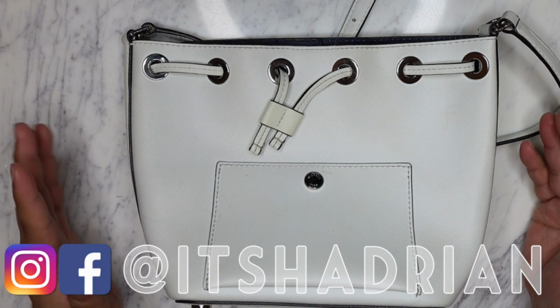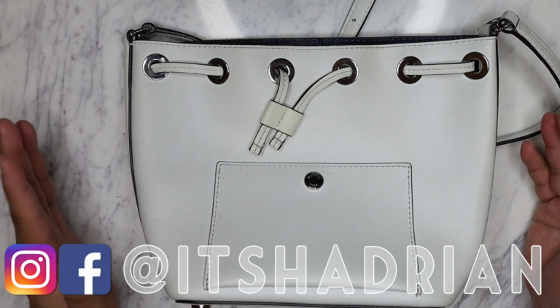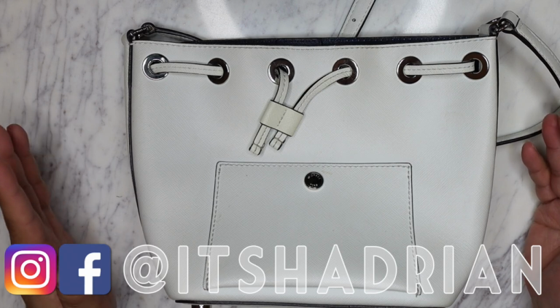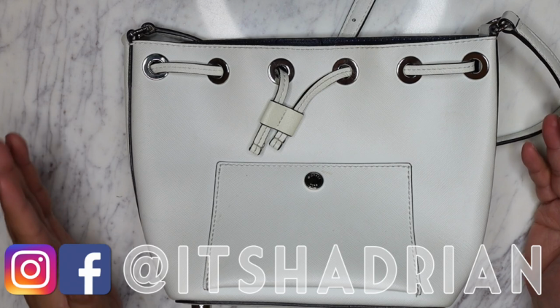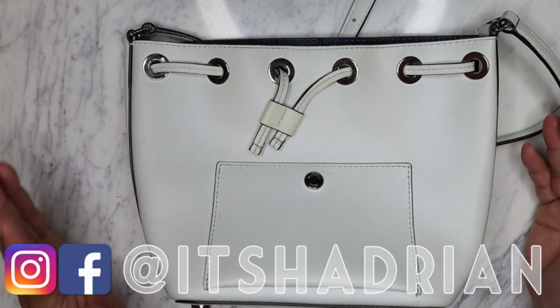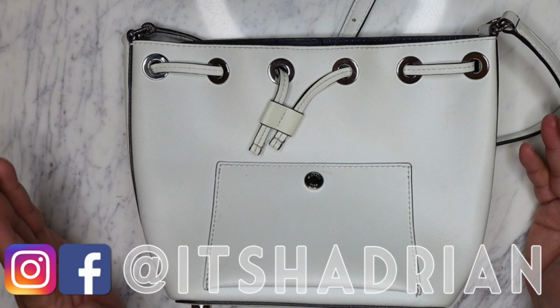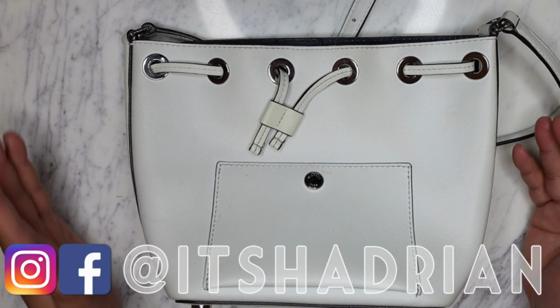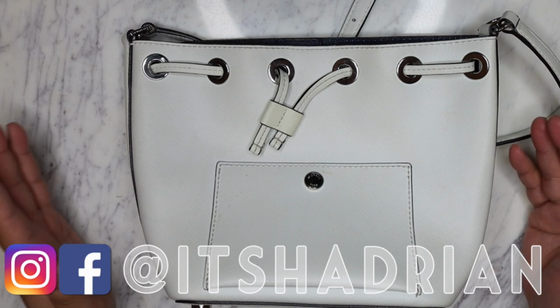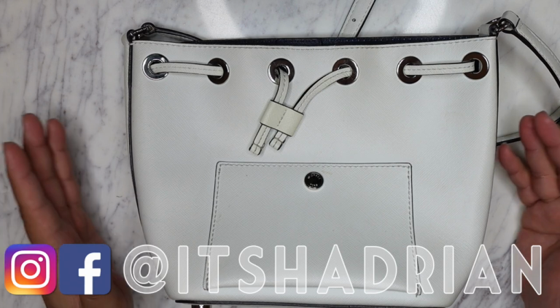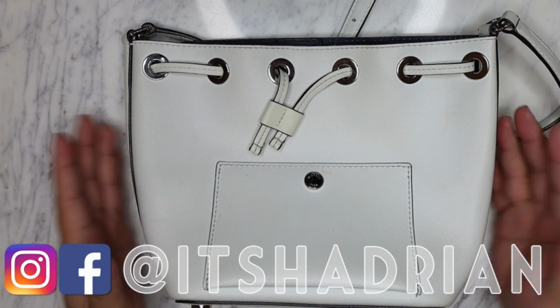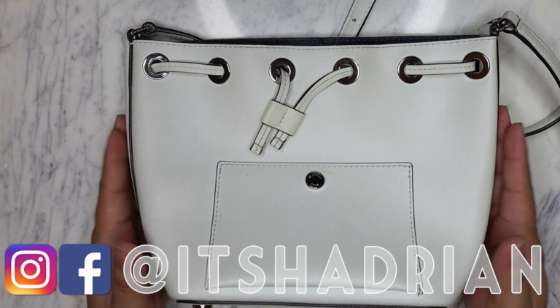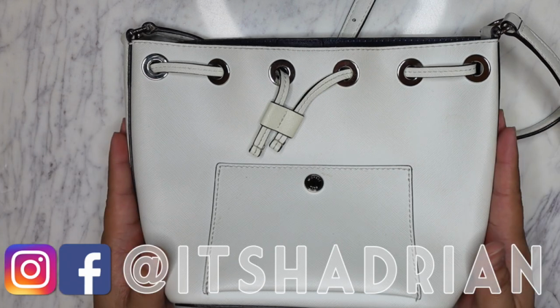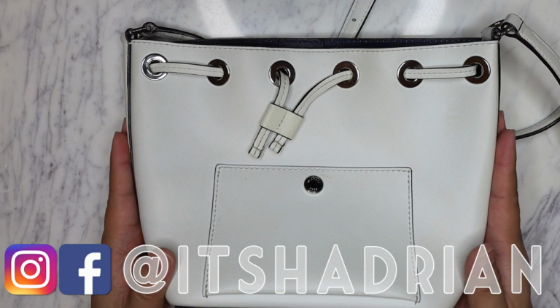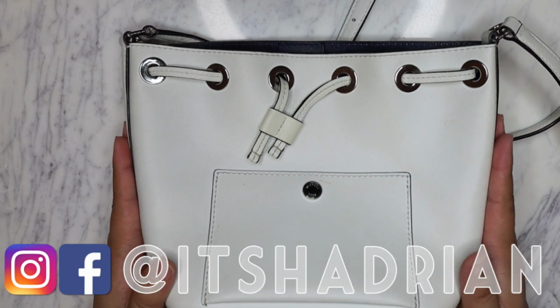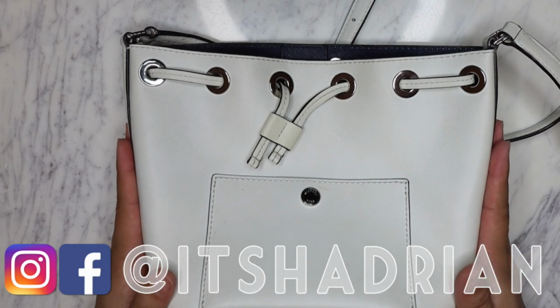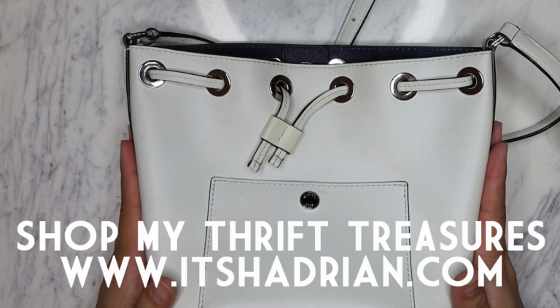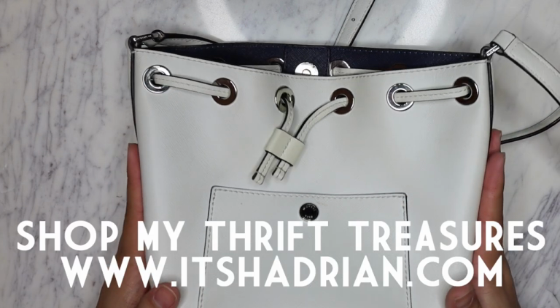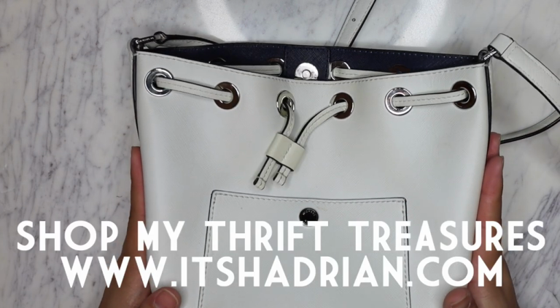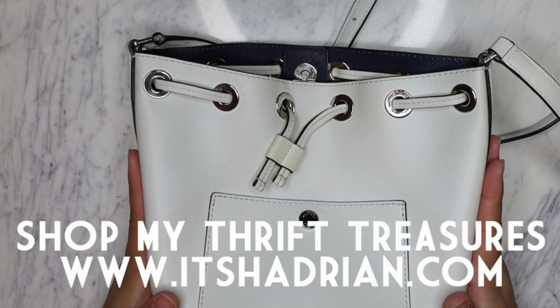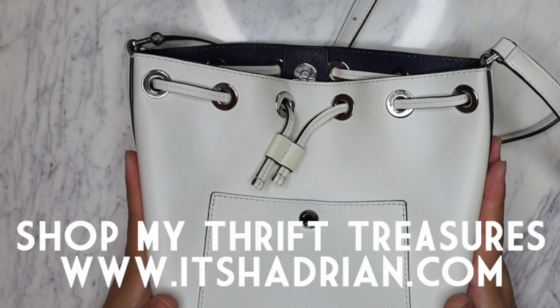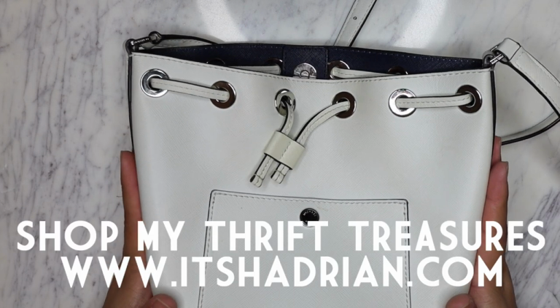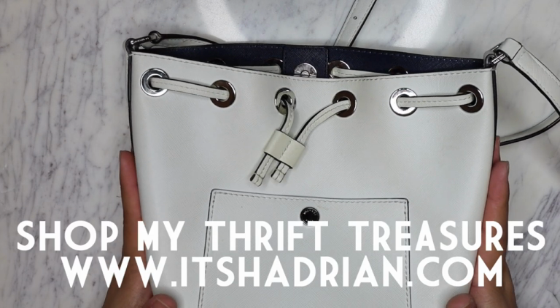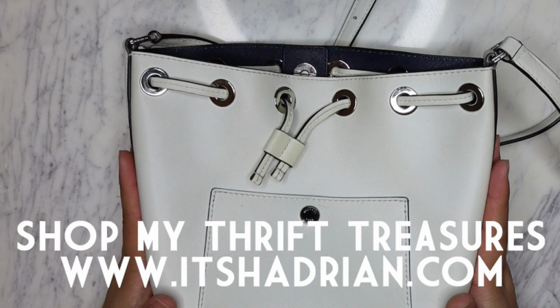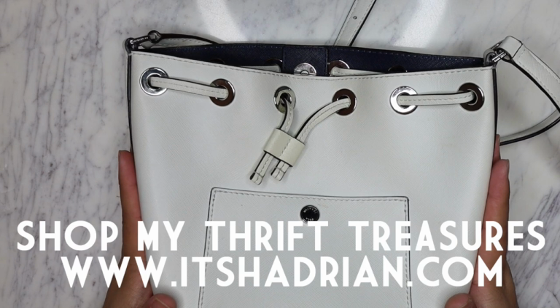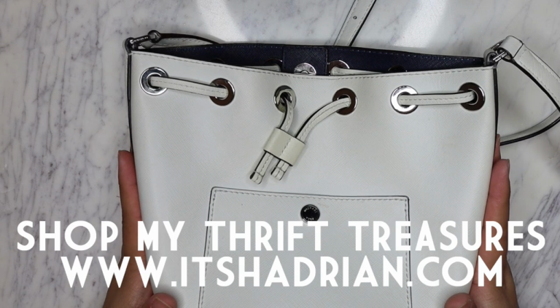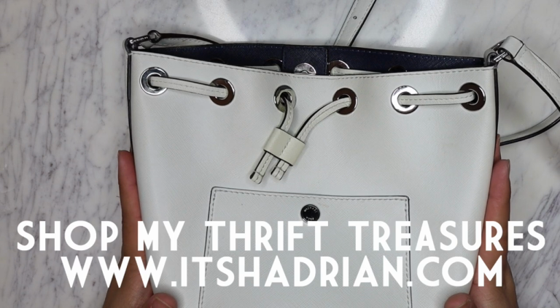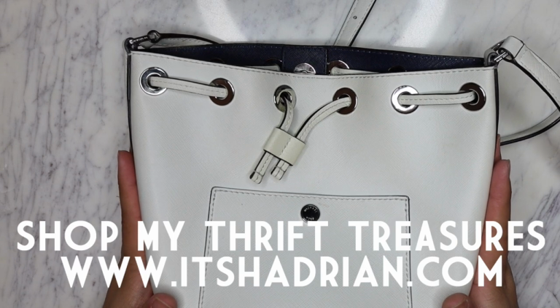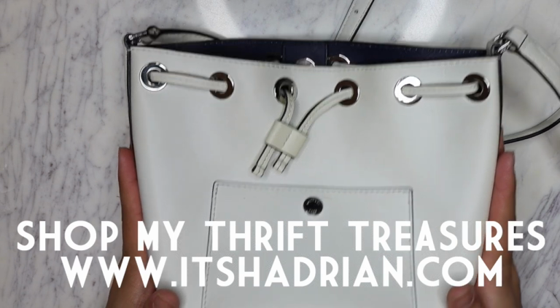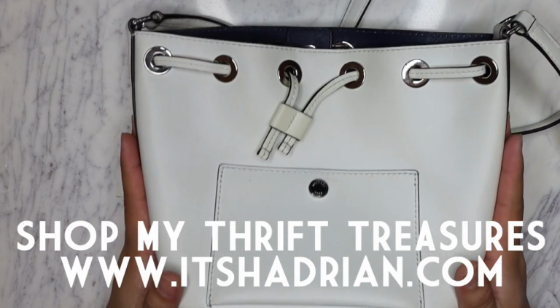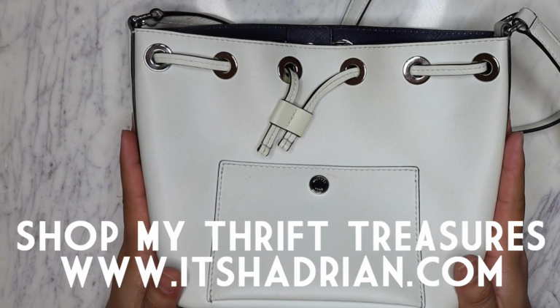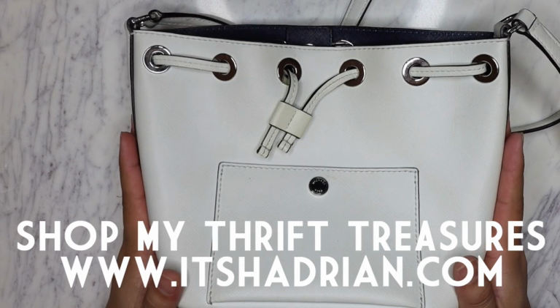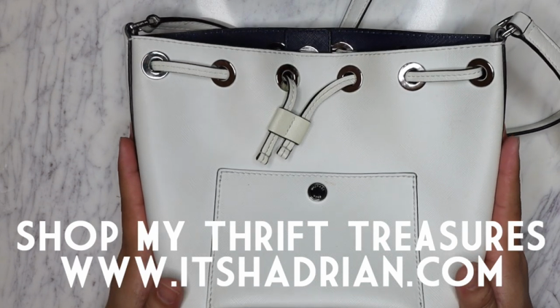Follow me on Instagram - it's Hadrian, just like it's spelled here - and check out my shop, itshadrian.com, to see what I have for sale from my thrifting adventures.